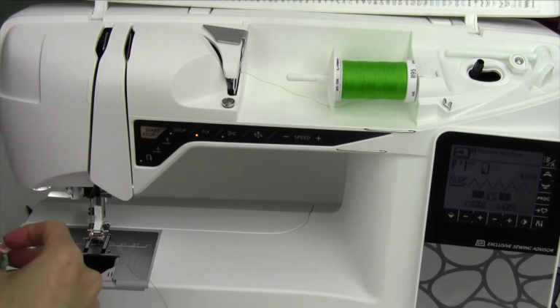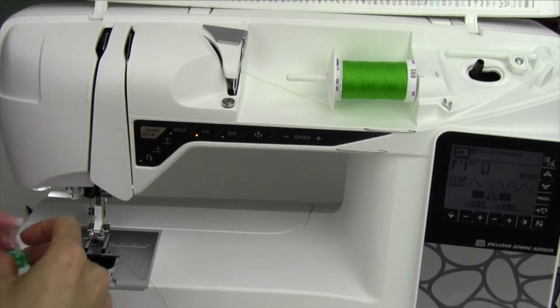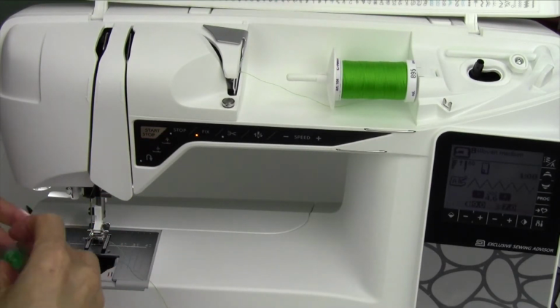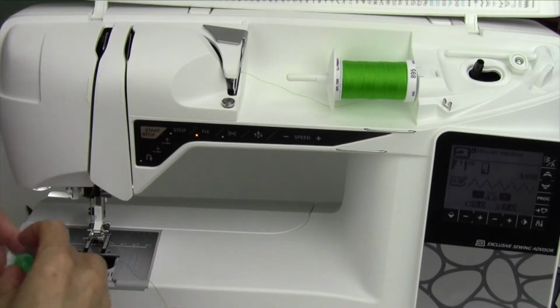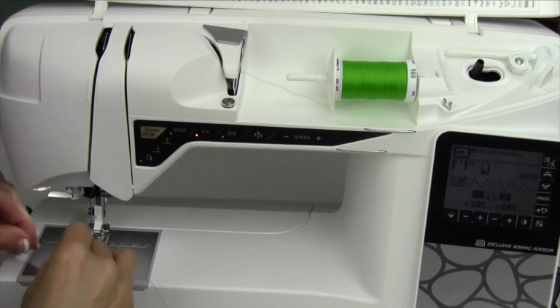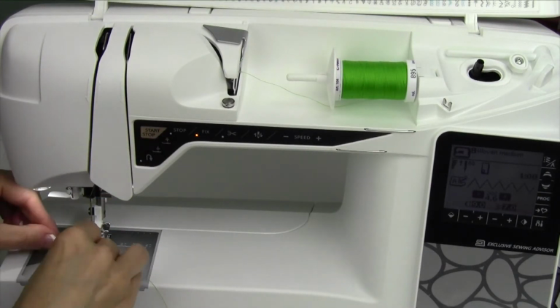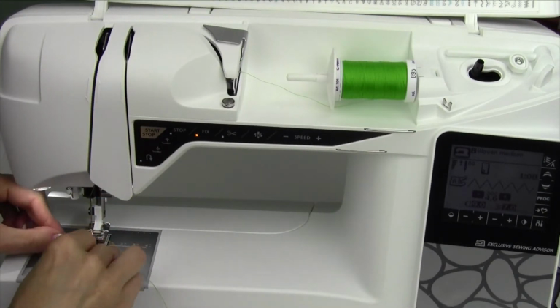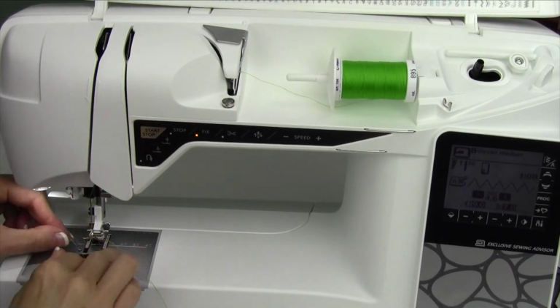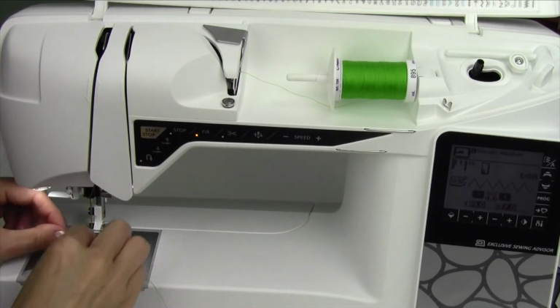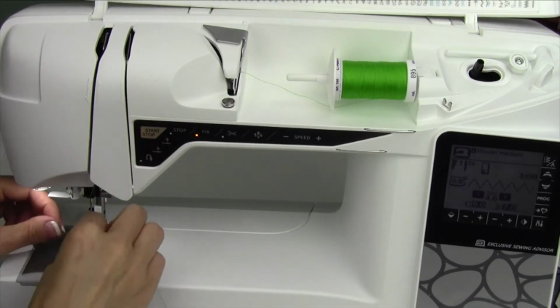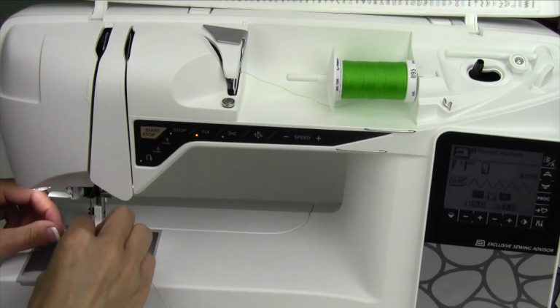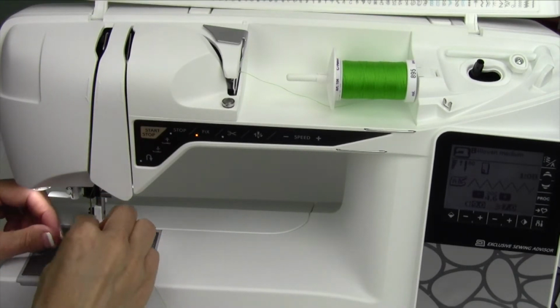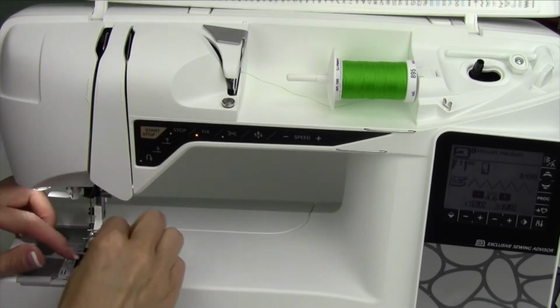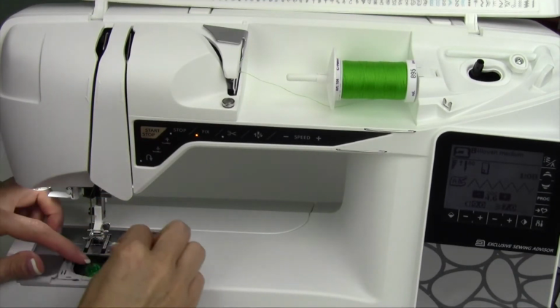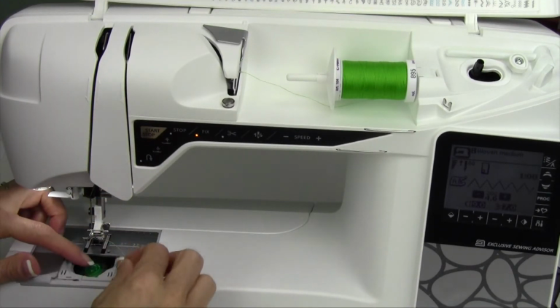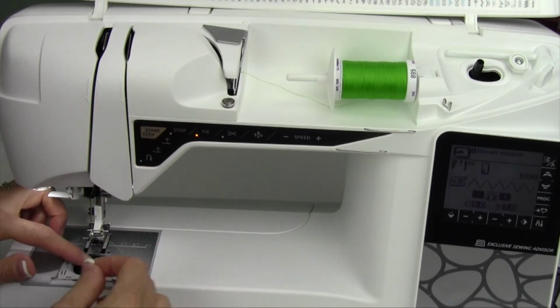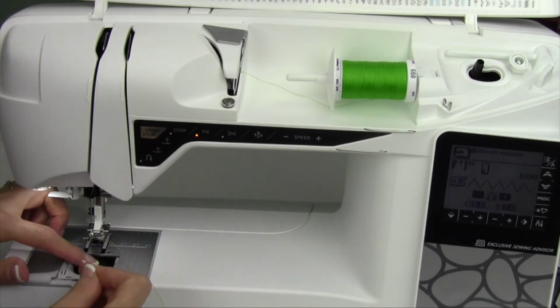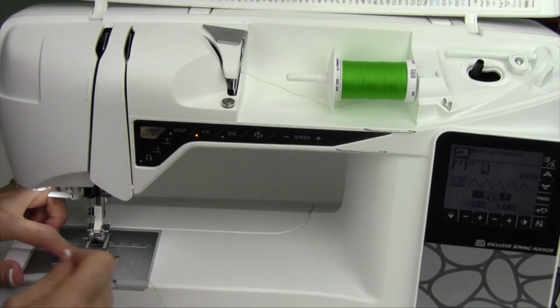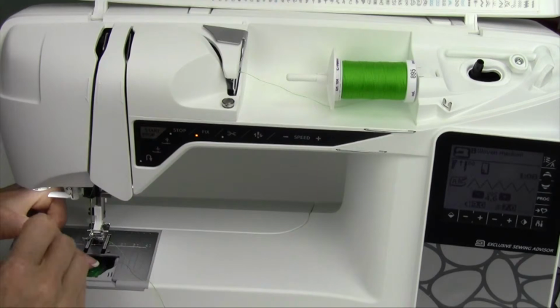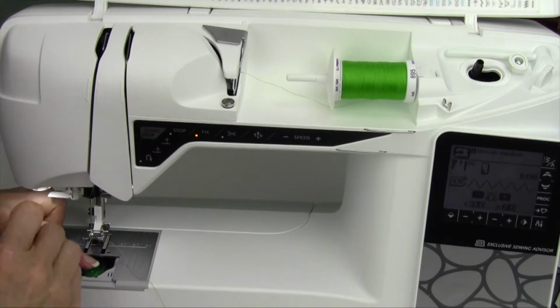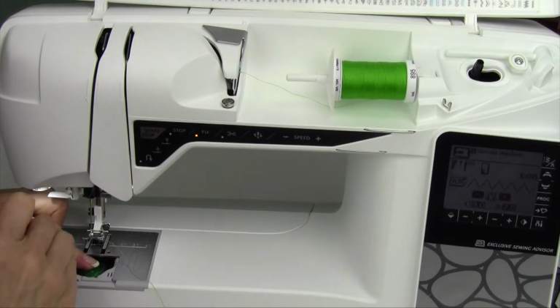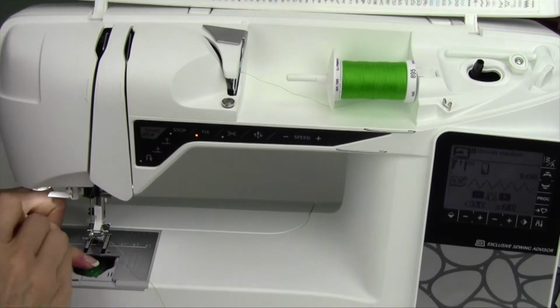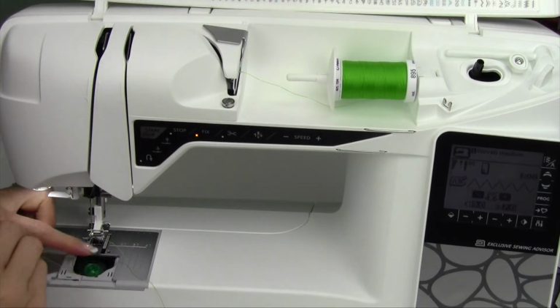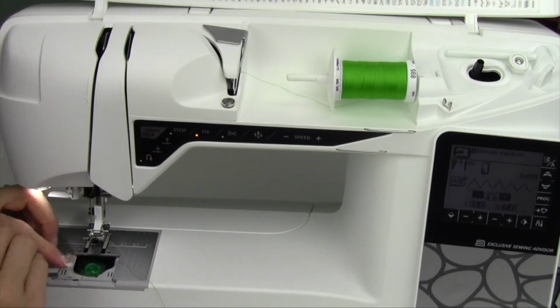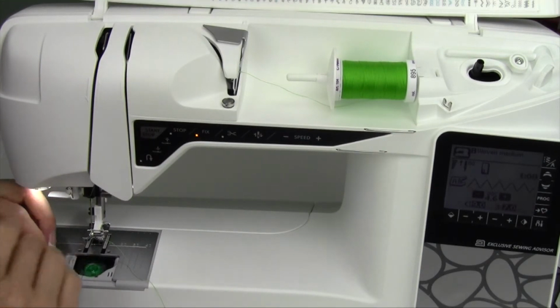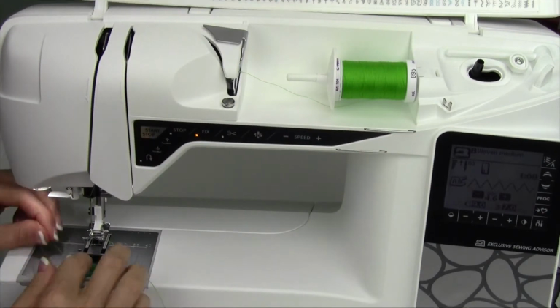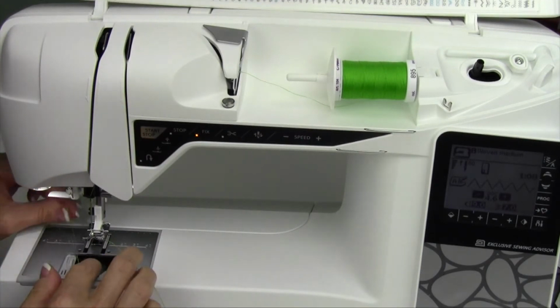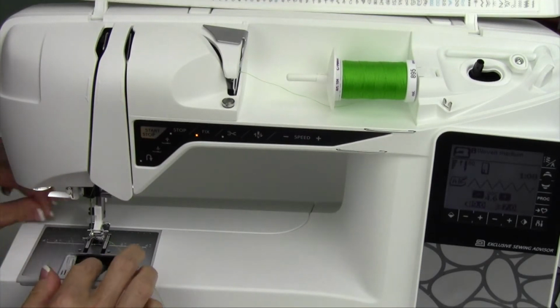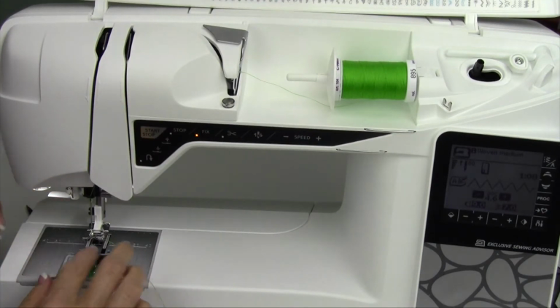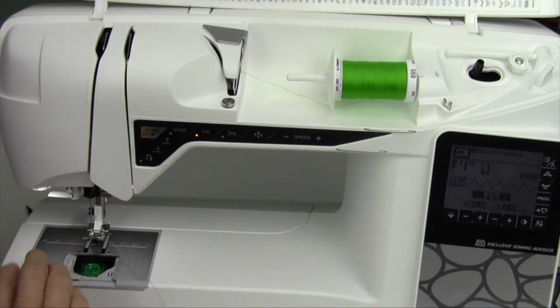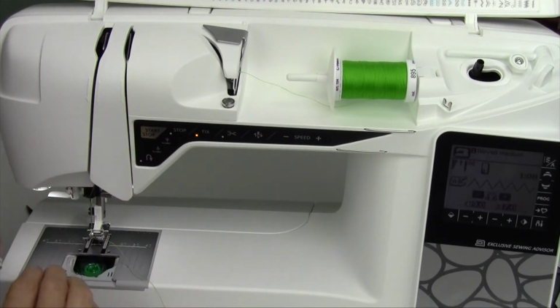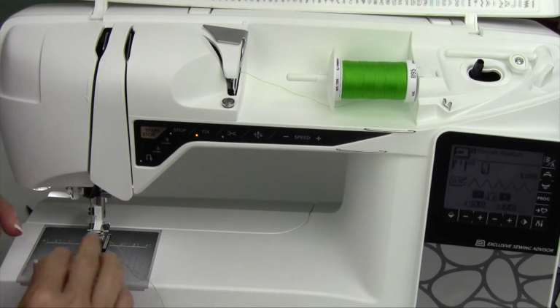I'm going to go ahead and switch out my full bobbin with my almost empty bobbin here. Then I'm going to sew until we get the little message on screen.